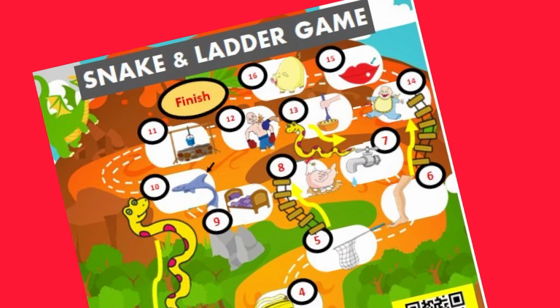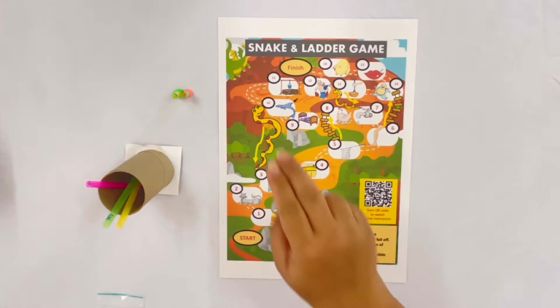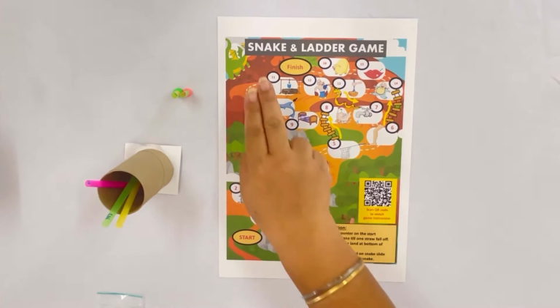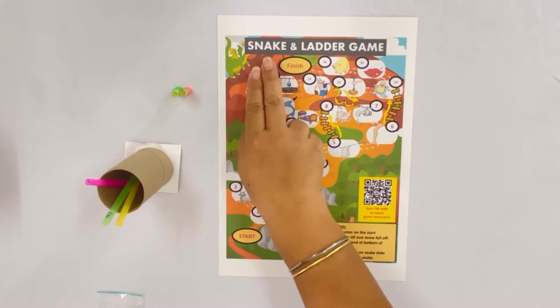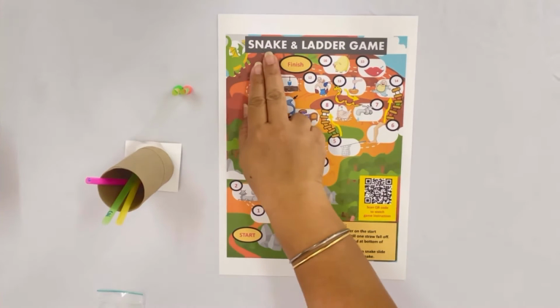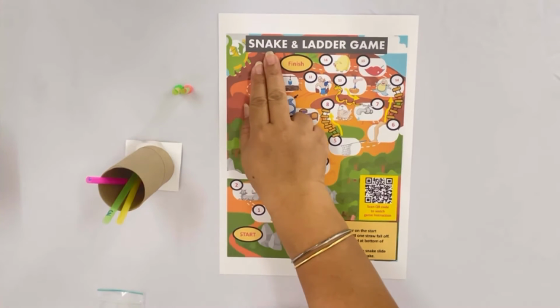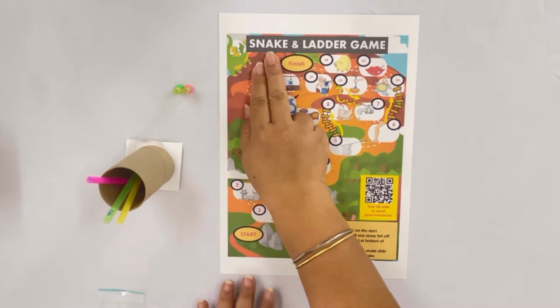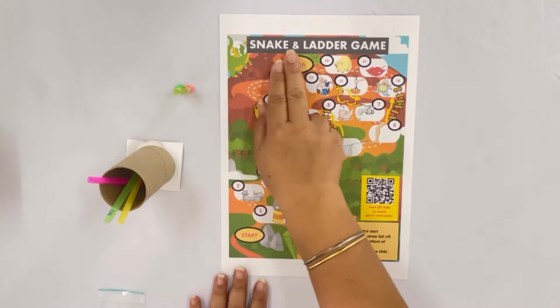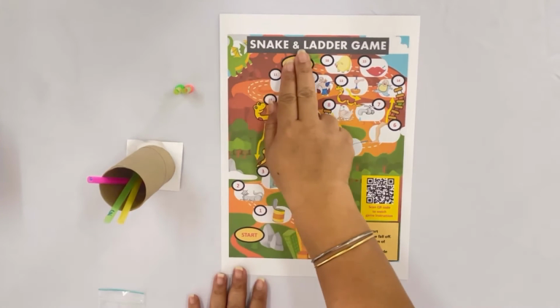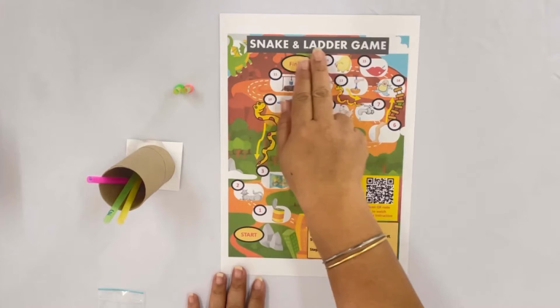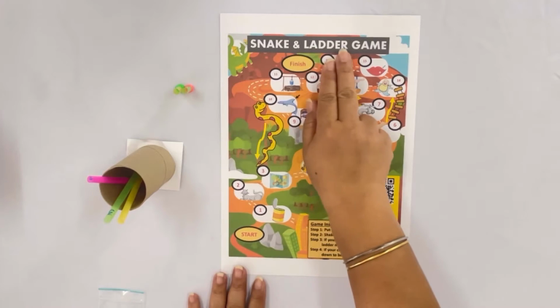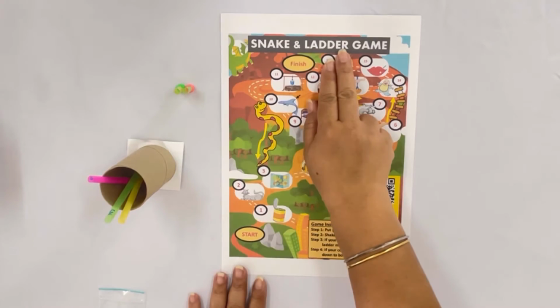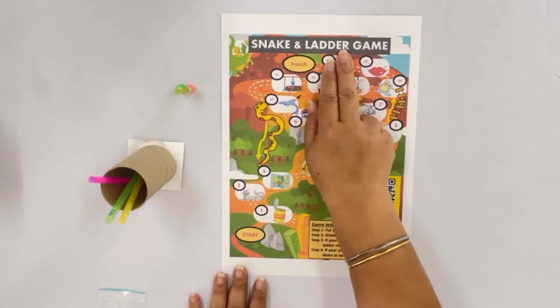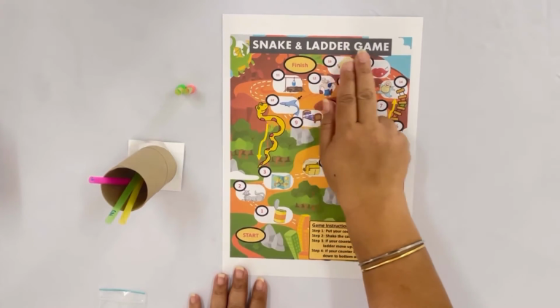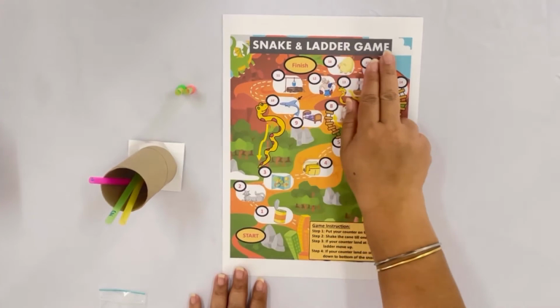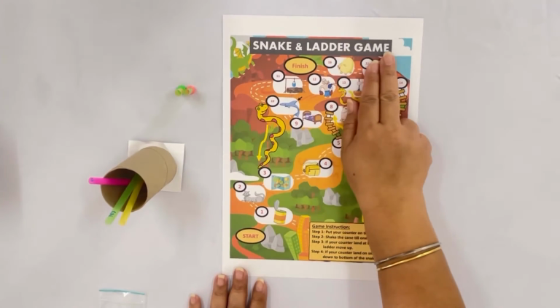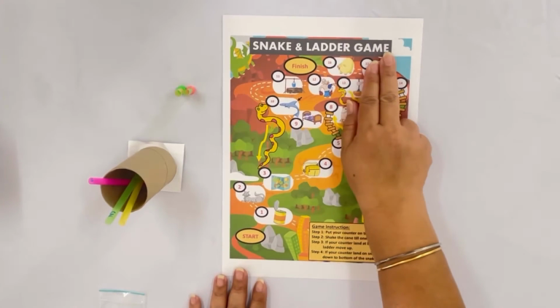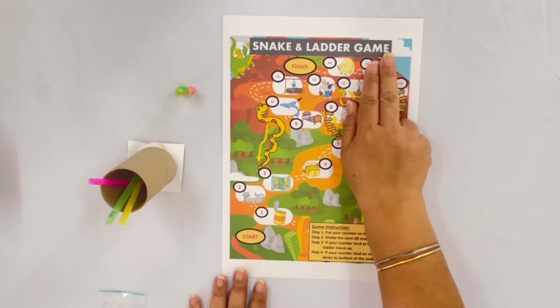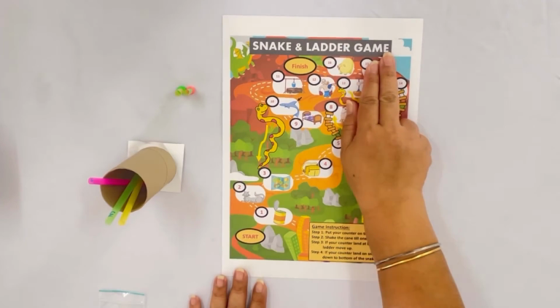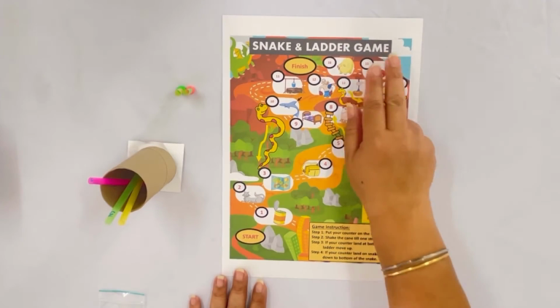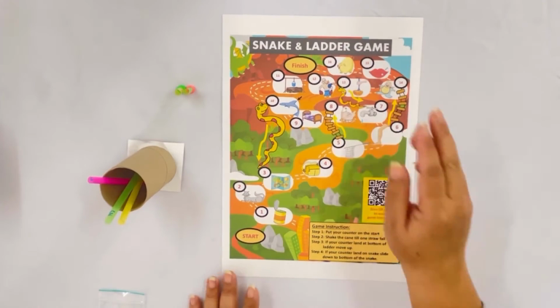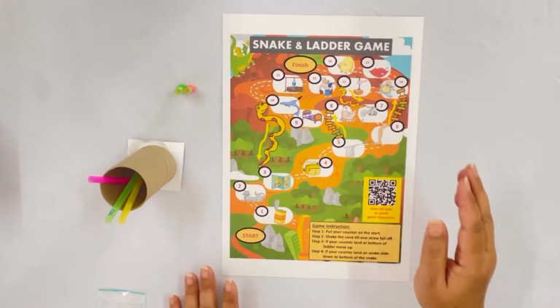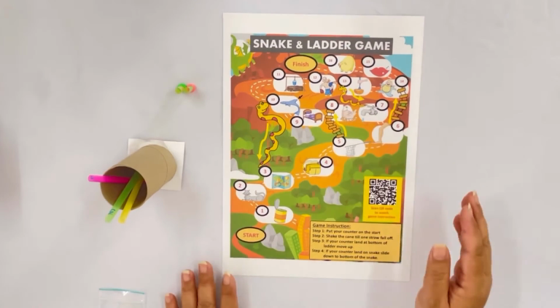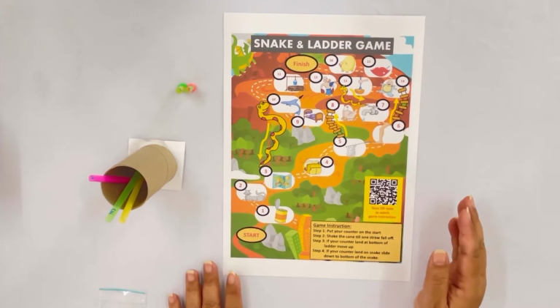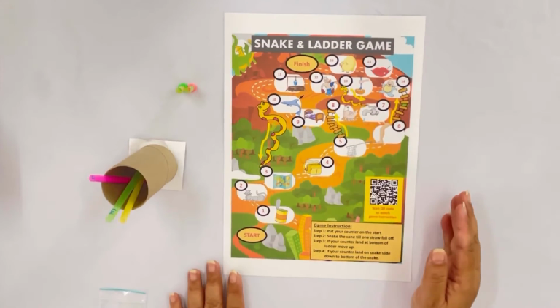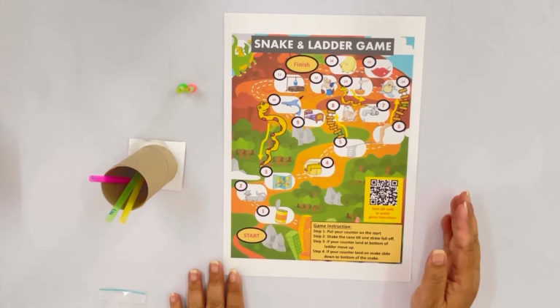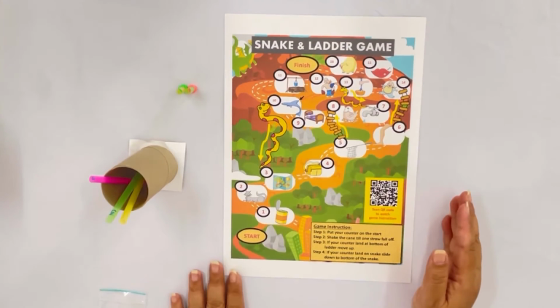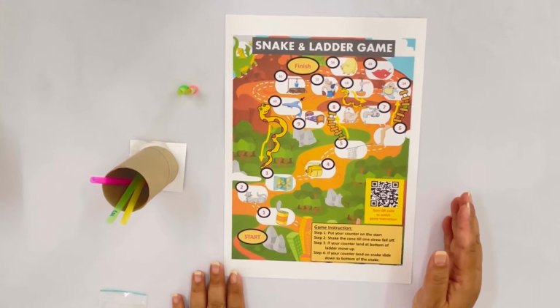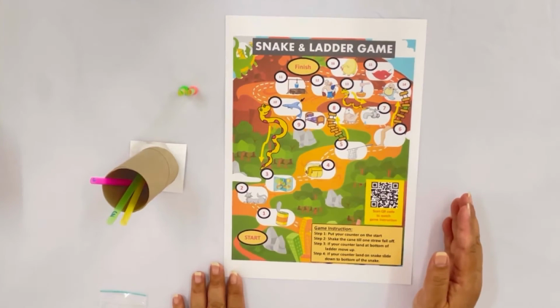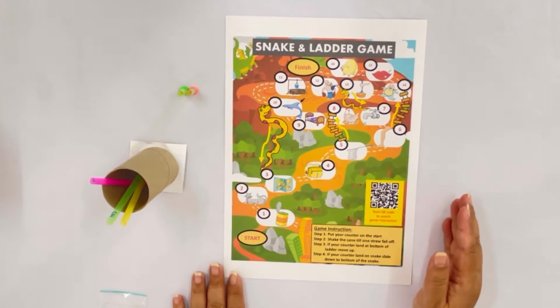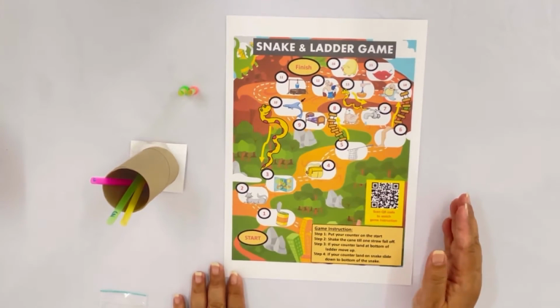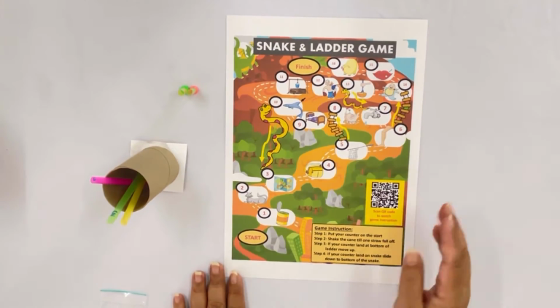Snake and ladder game. Here's a snake and ladder game.